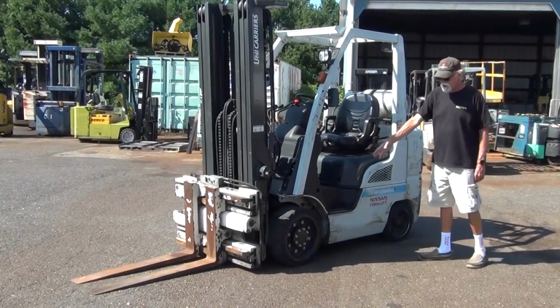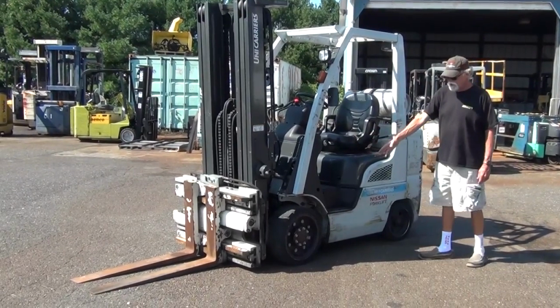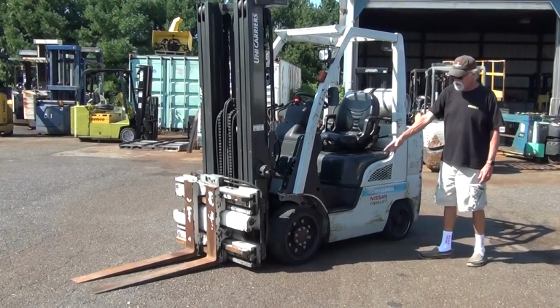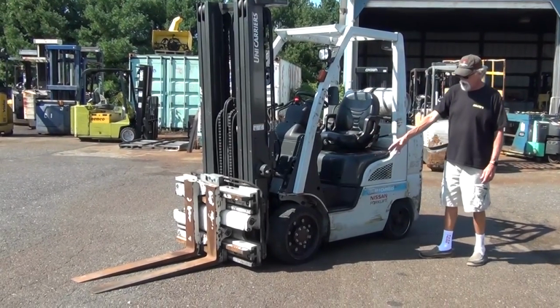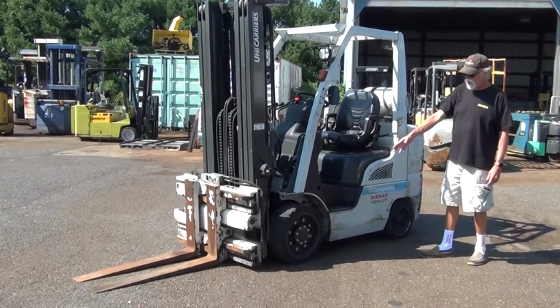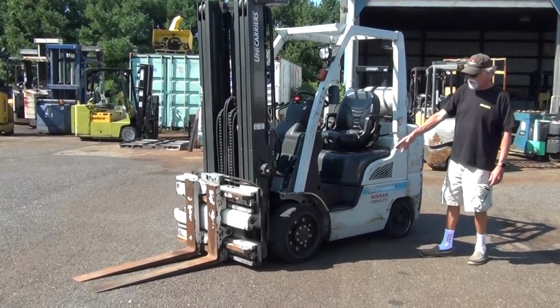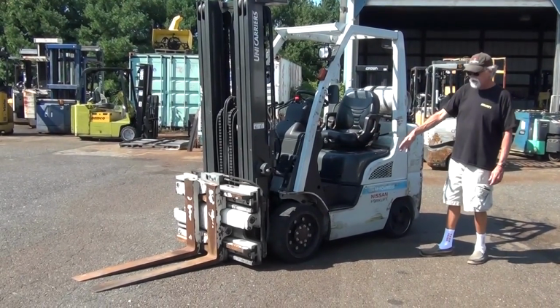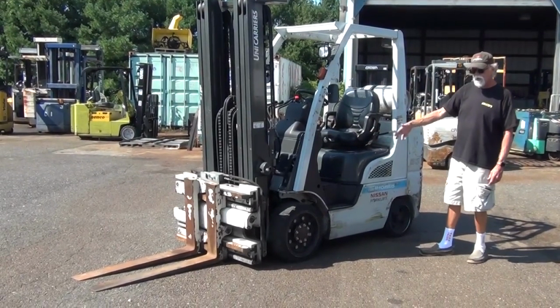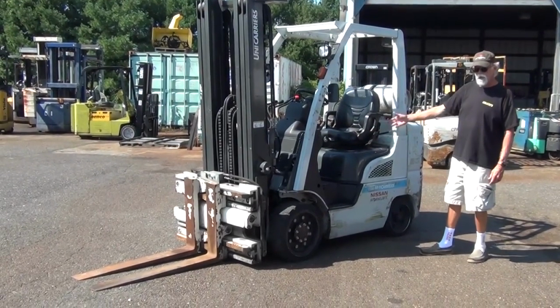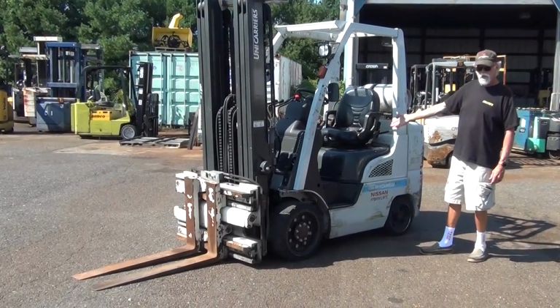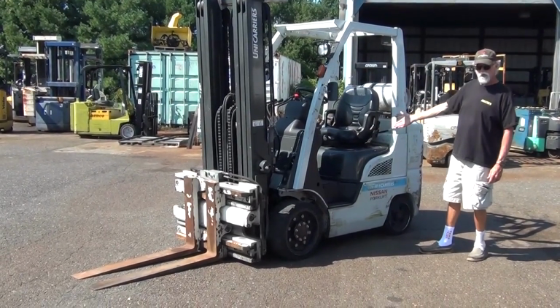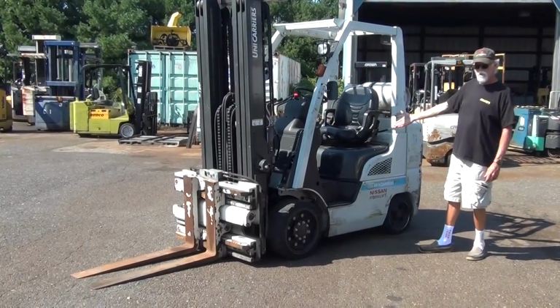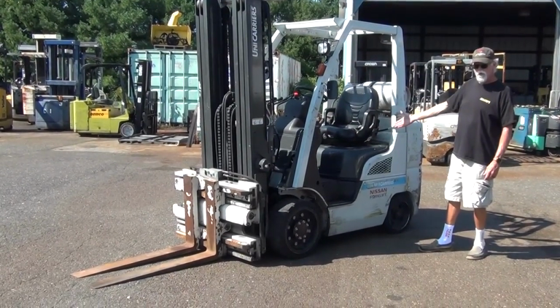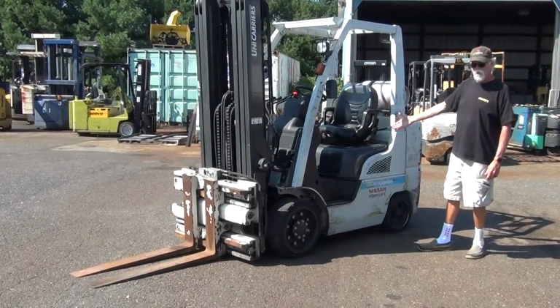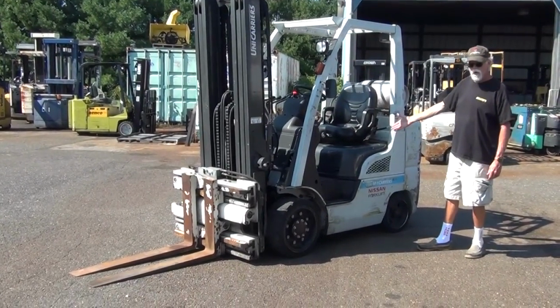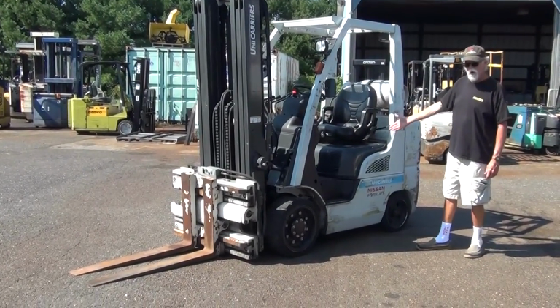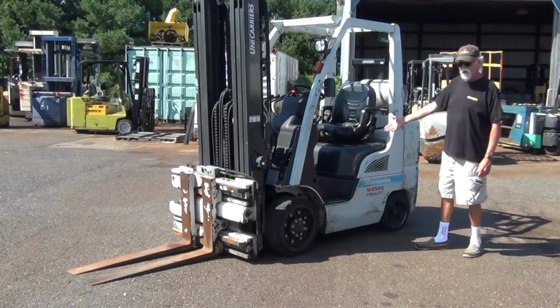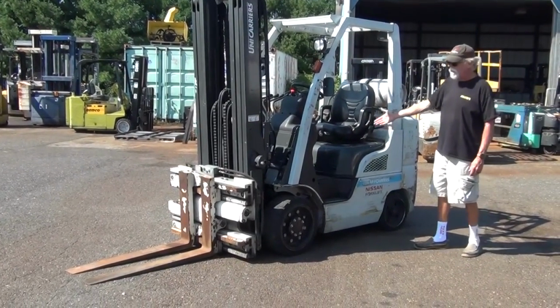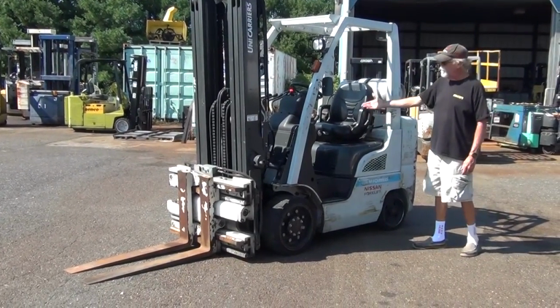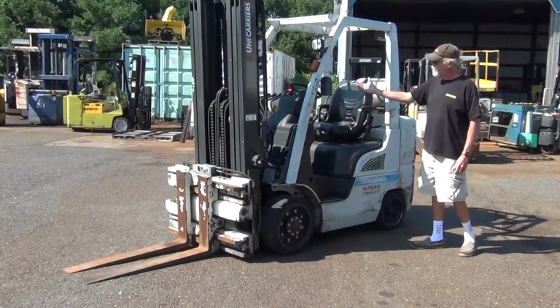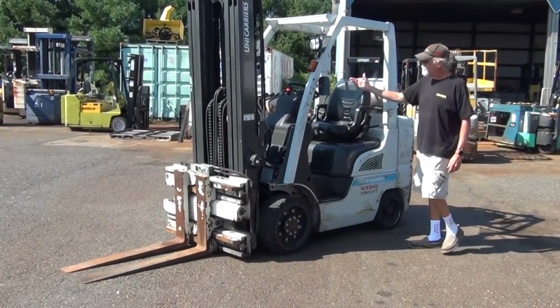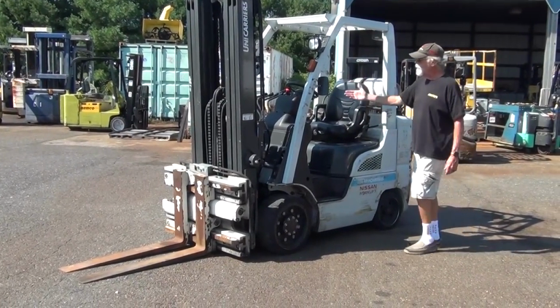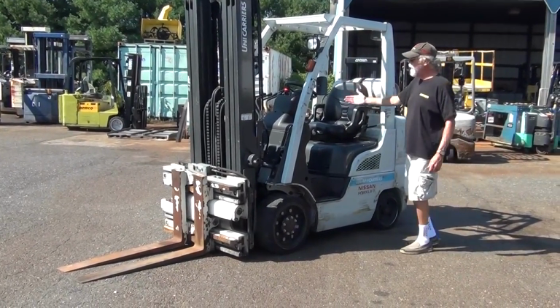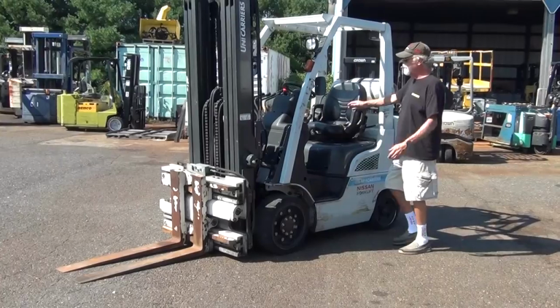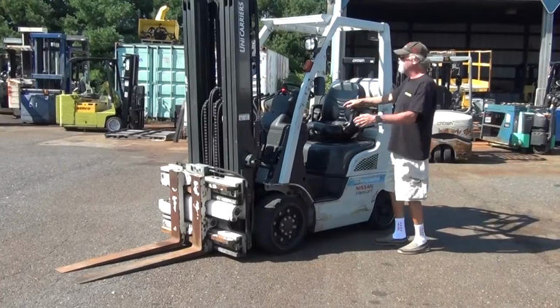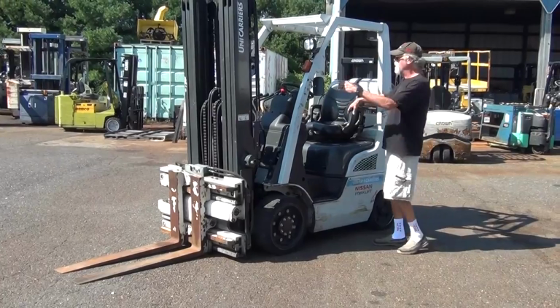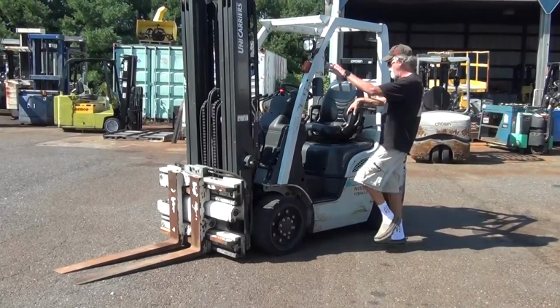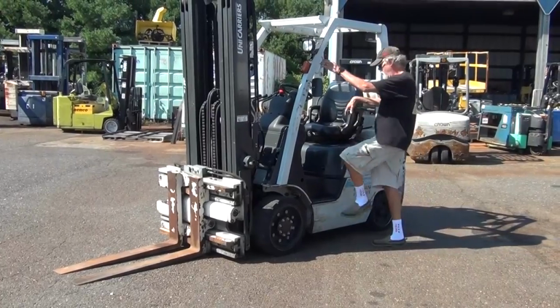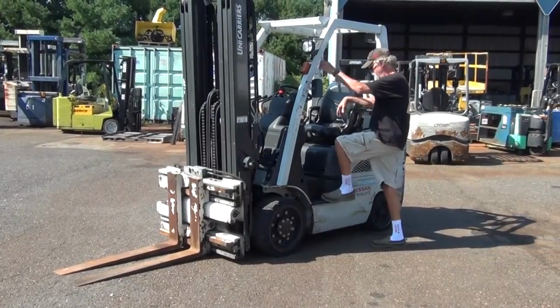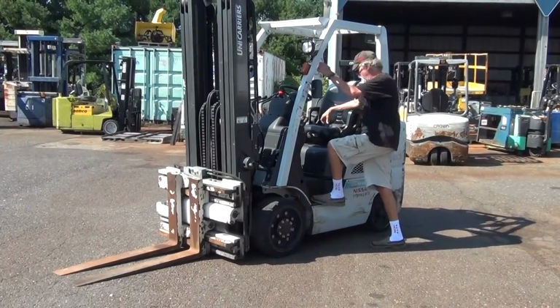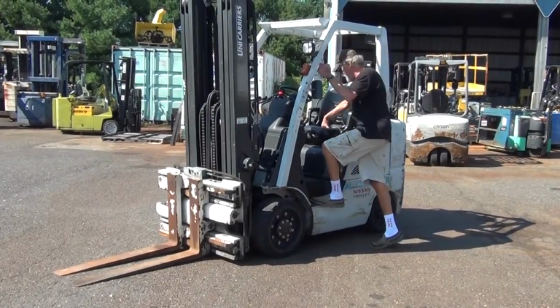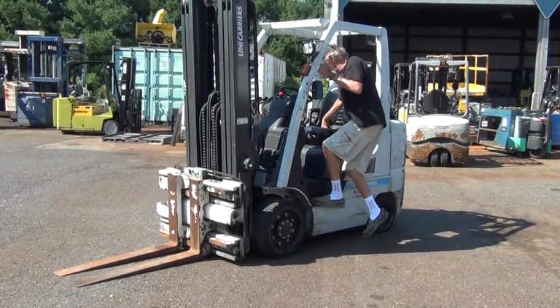Cushioned tires, Nissan propane motor, and it's got 9,200 hours on it.